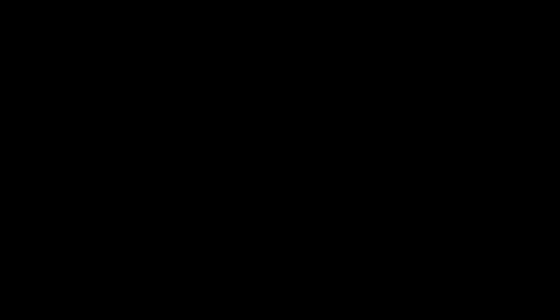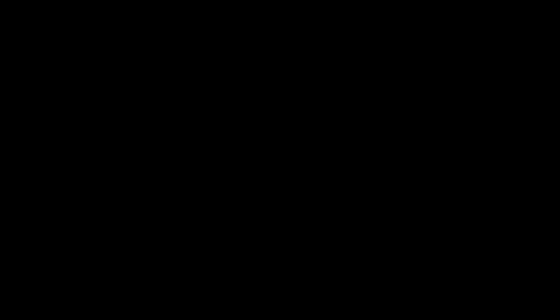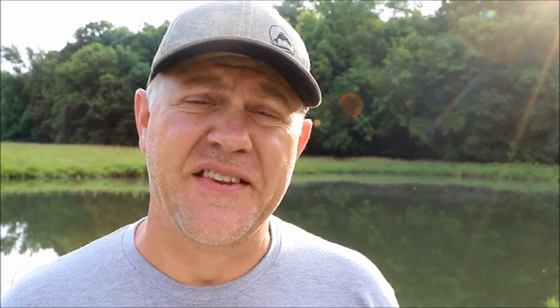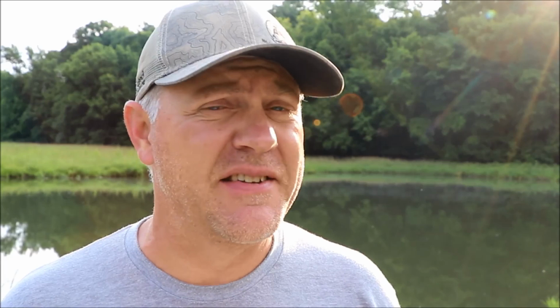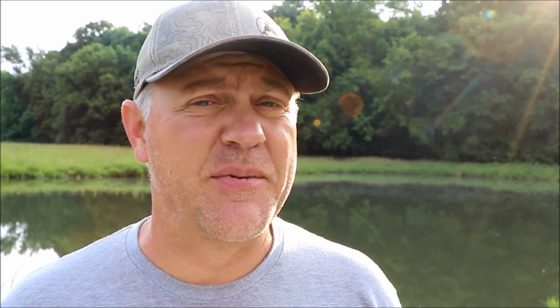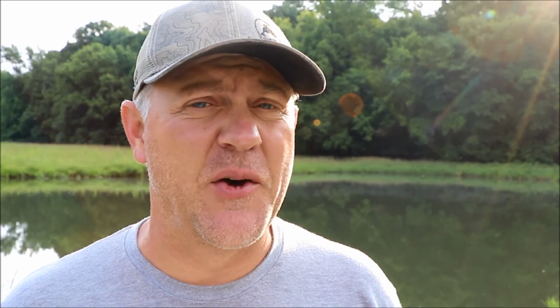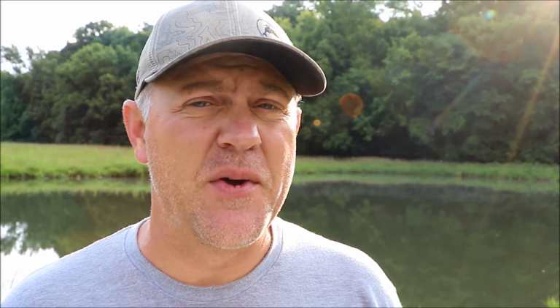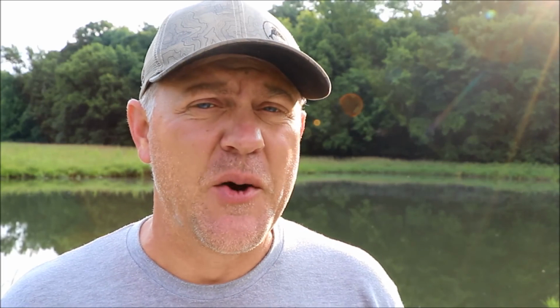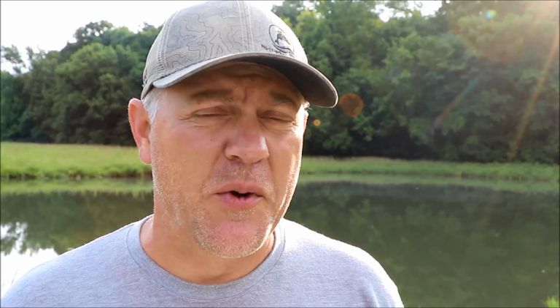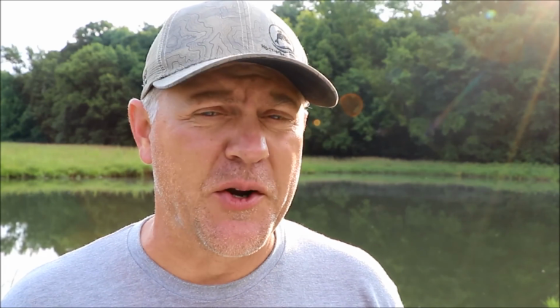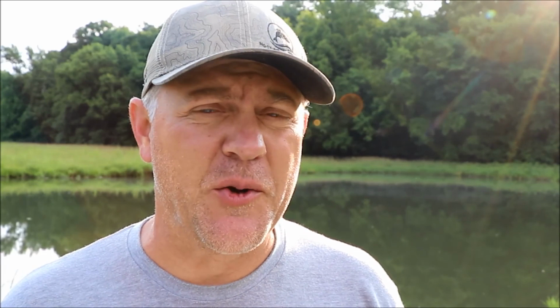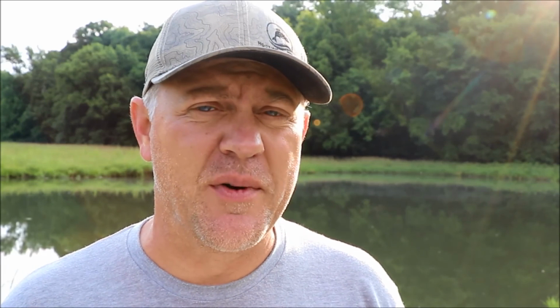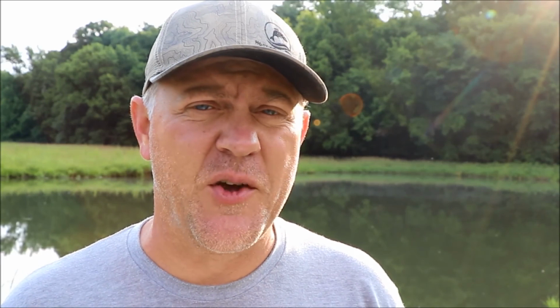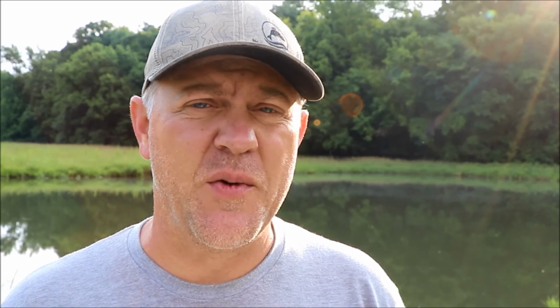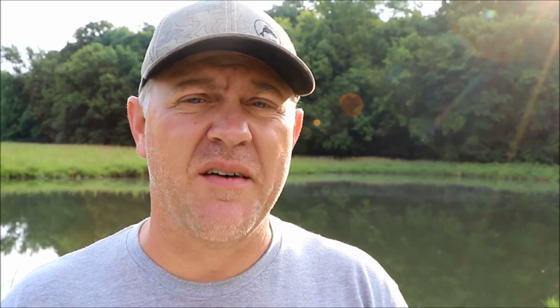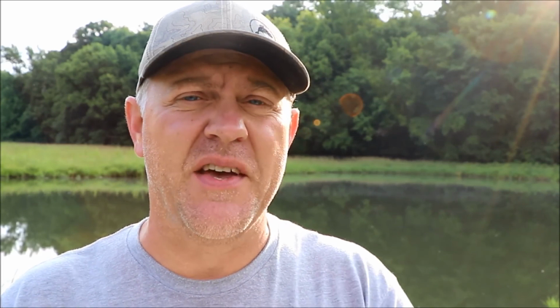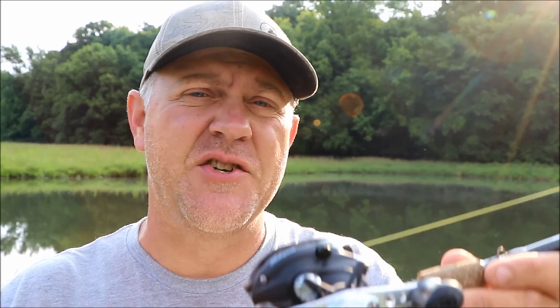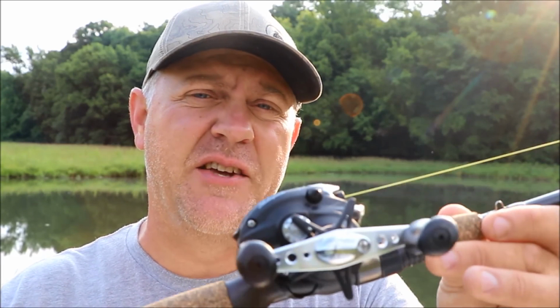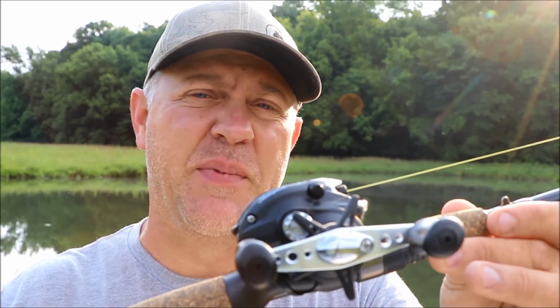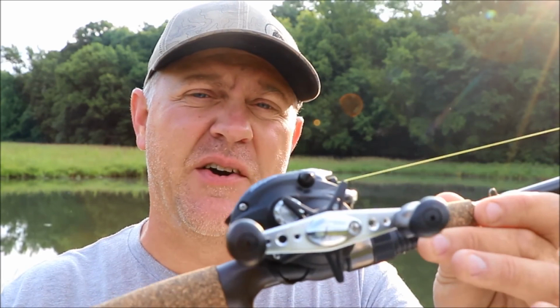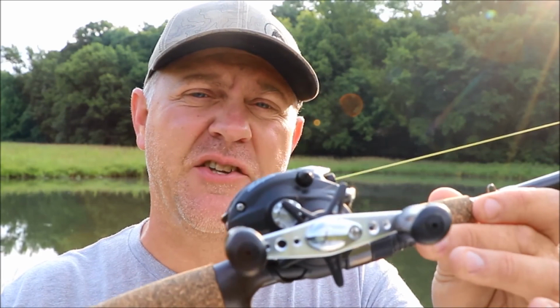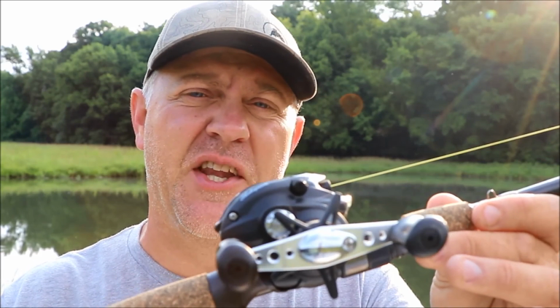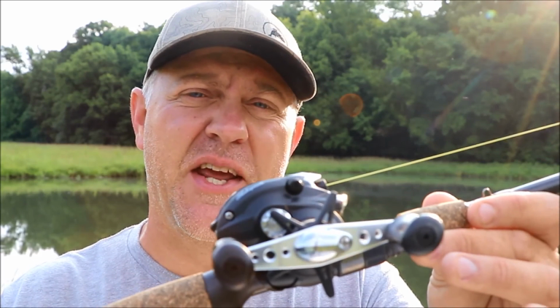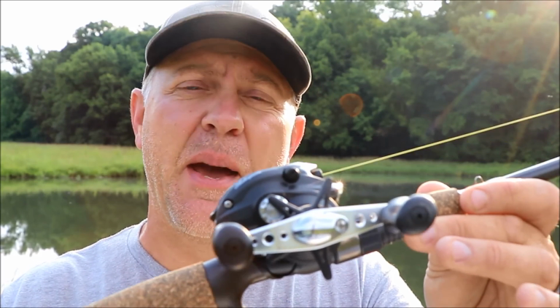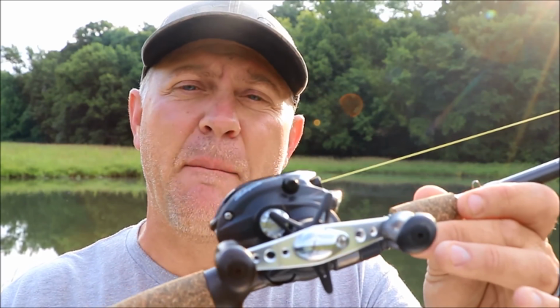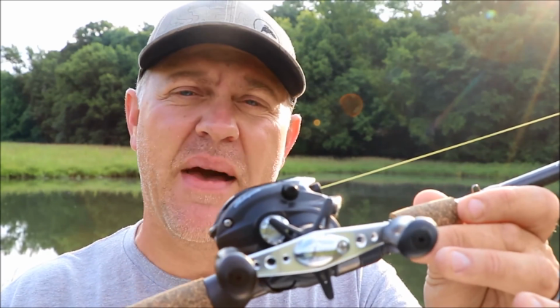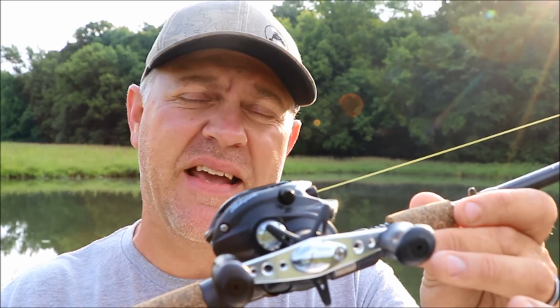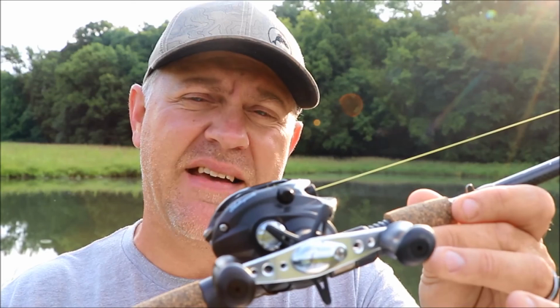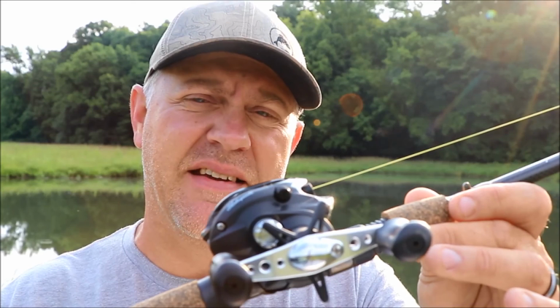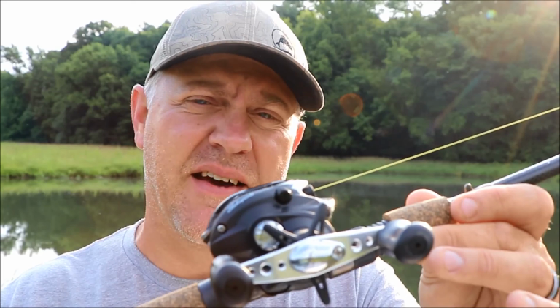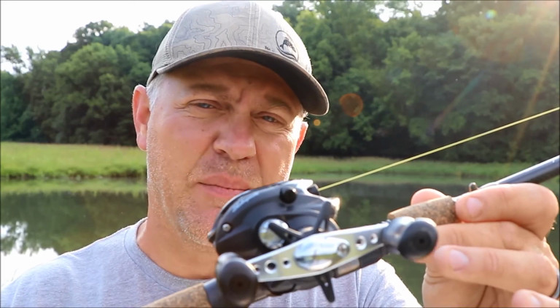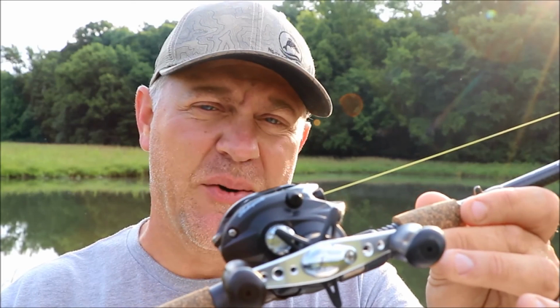In this episode, we're going to do a review of the Shakespeare Agility Baitcasting Combo.